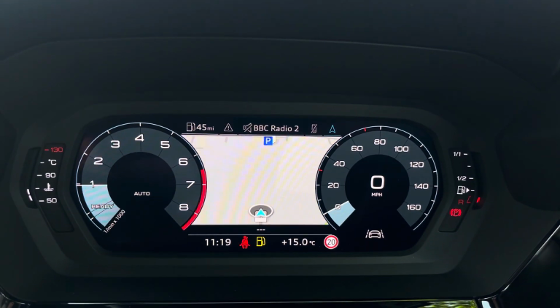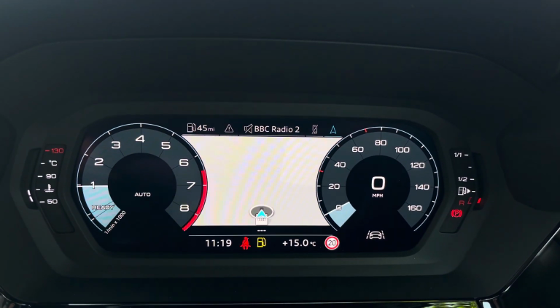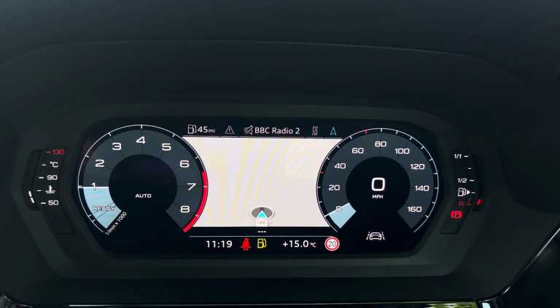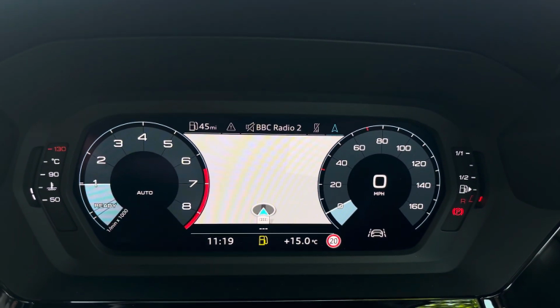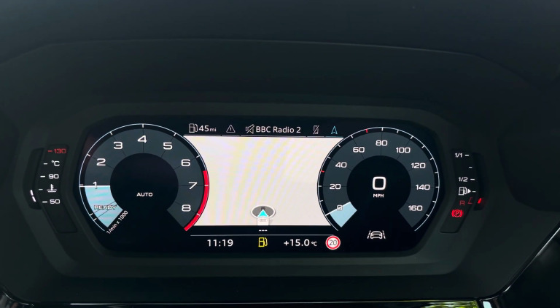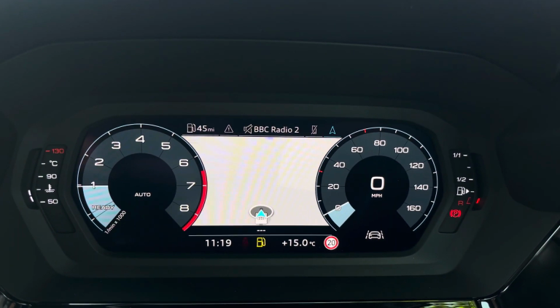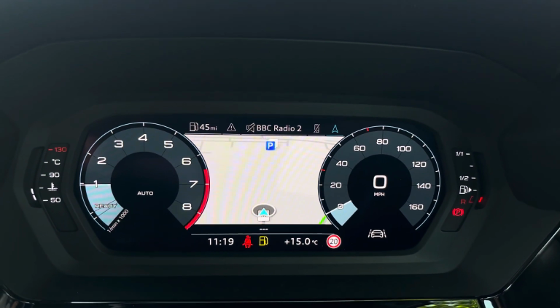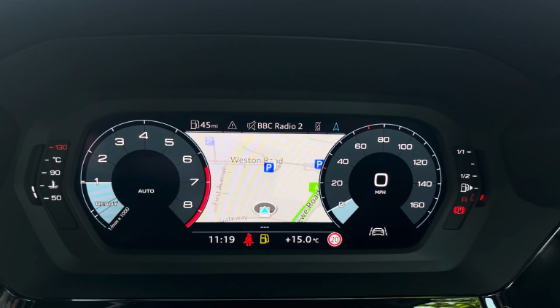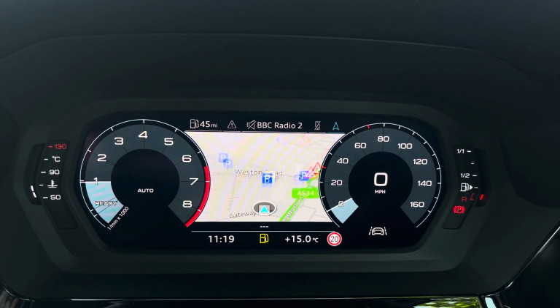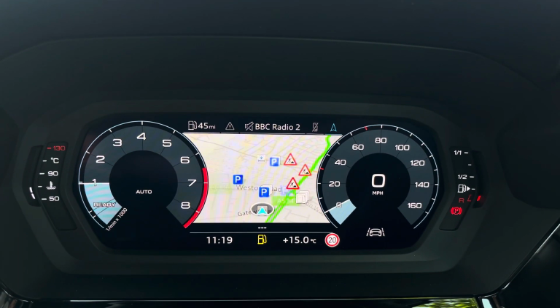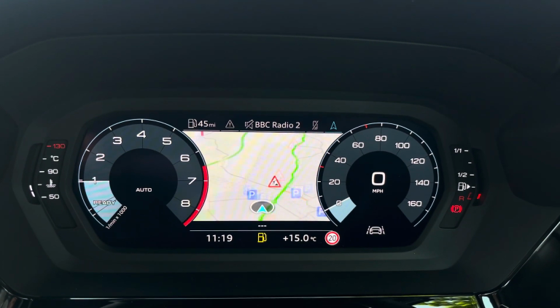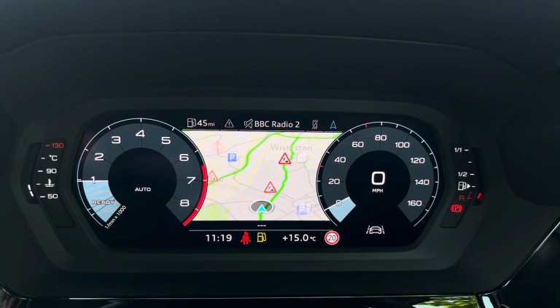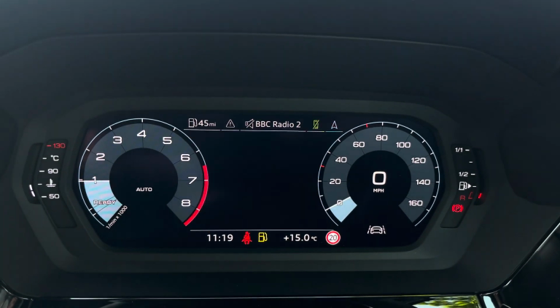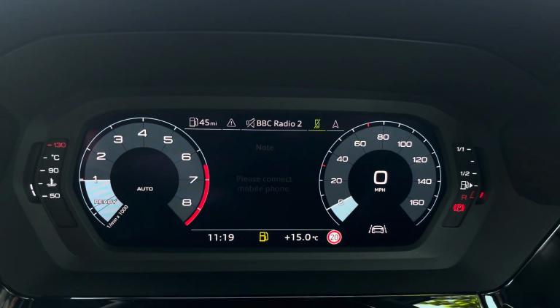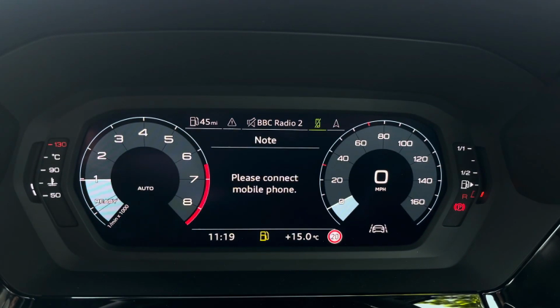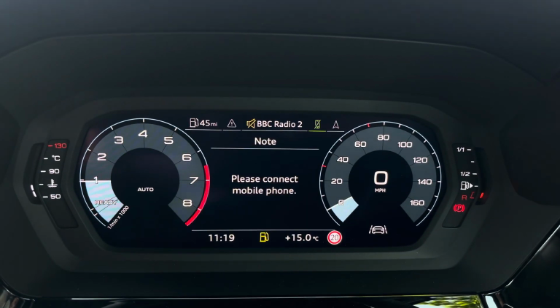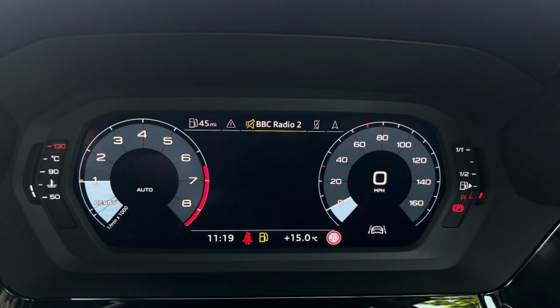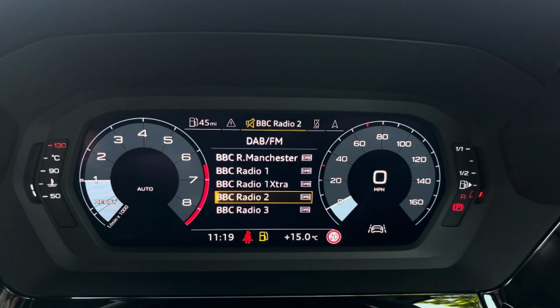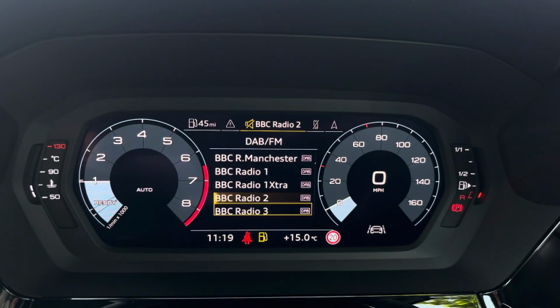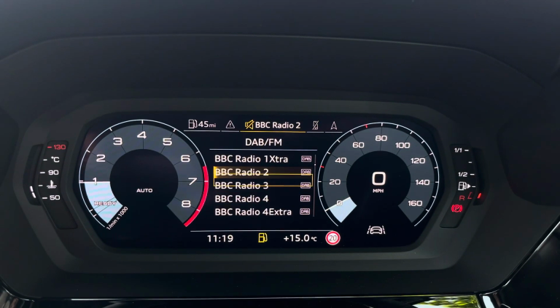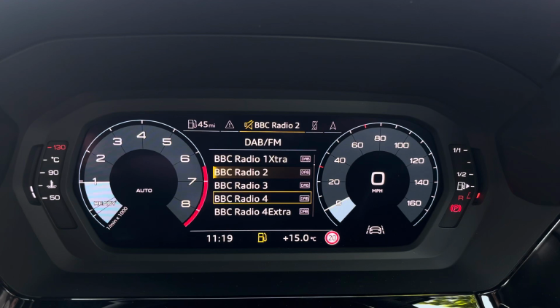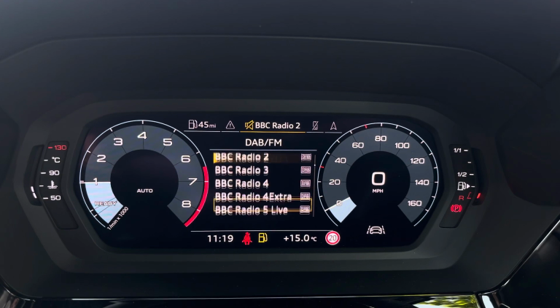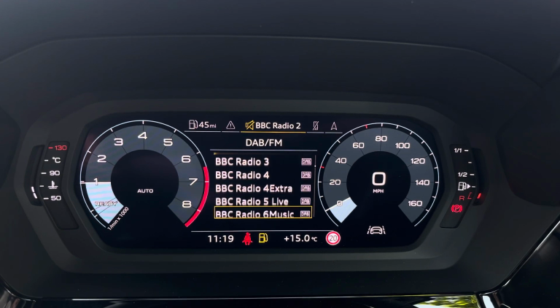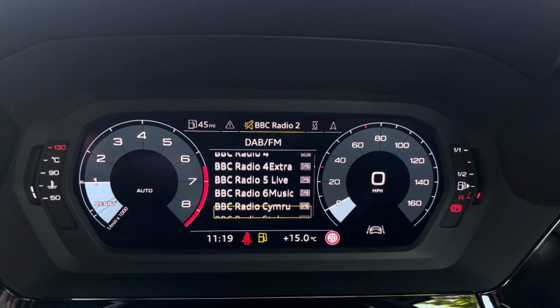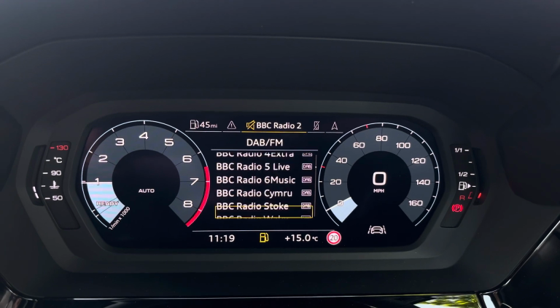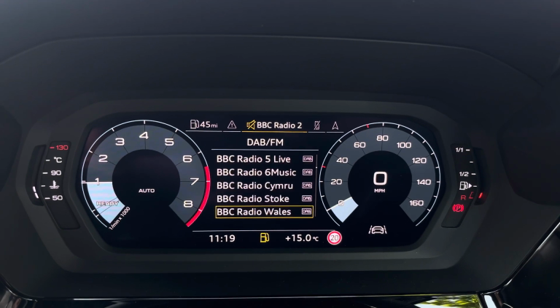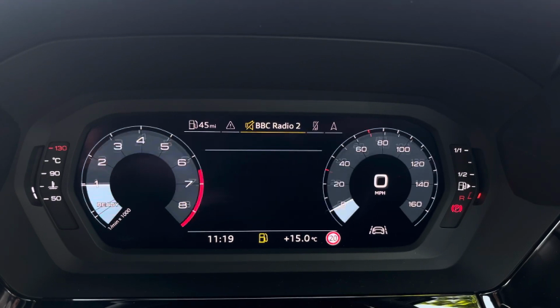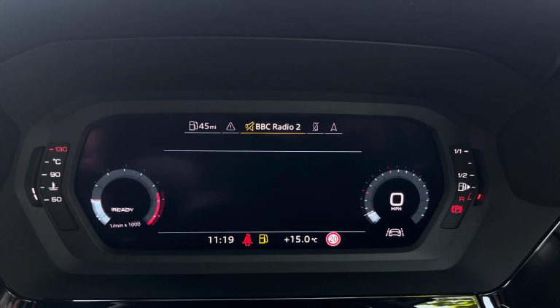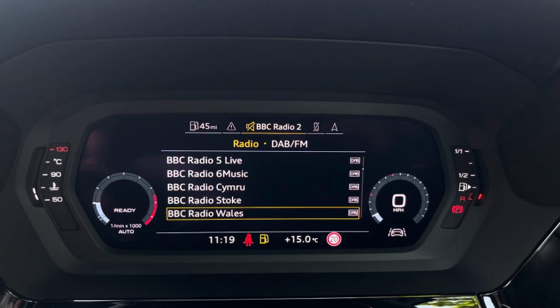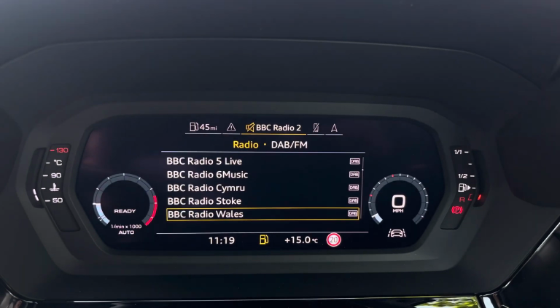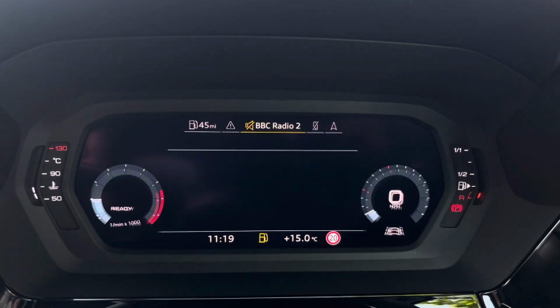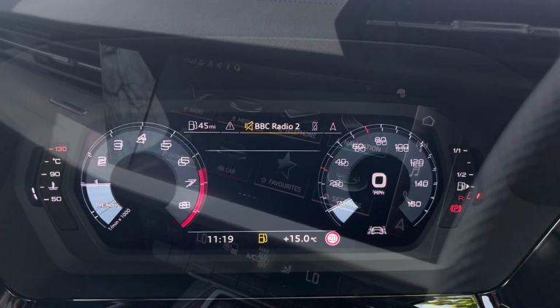The steering wheel features the virtual cockpit controls and hands-free telephone controls. Using the left-hand side controls, you can easily customise the different displays on the virtual cockpit and zoom in and out of the speedometer and rev counter.